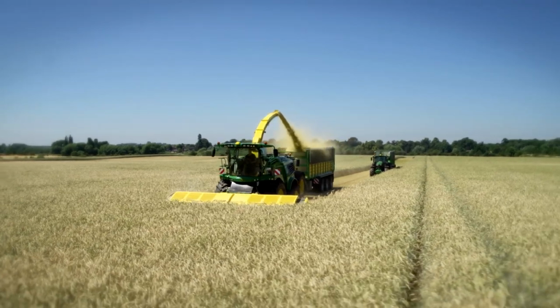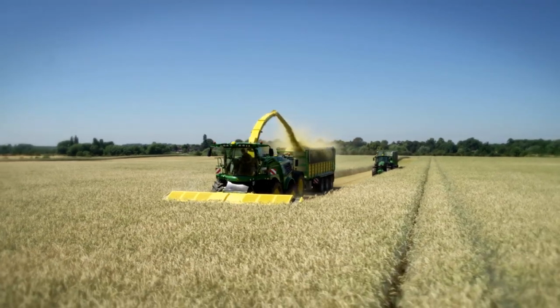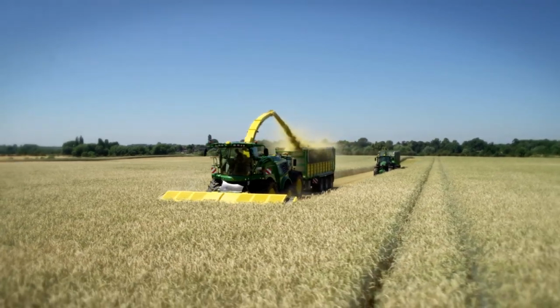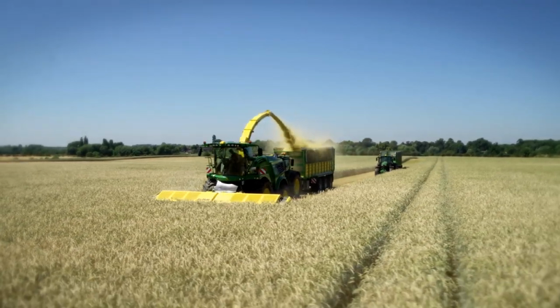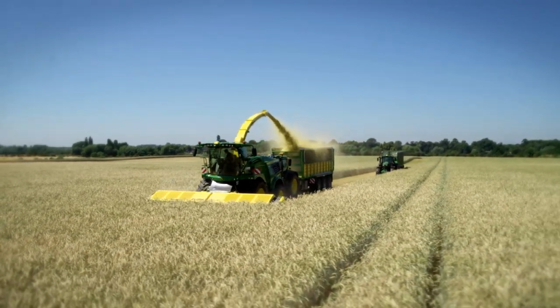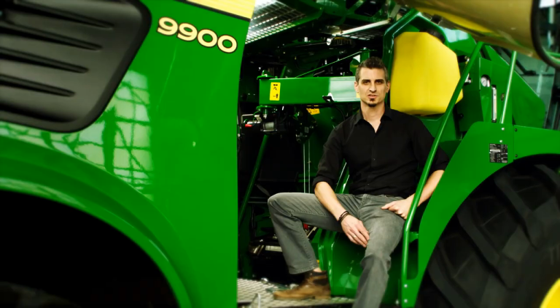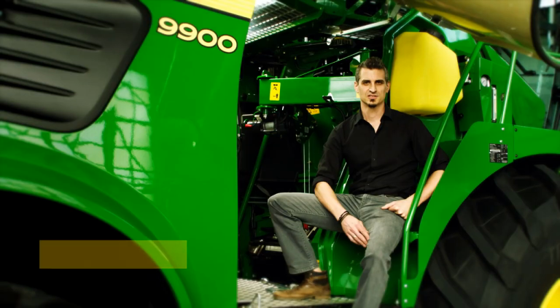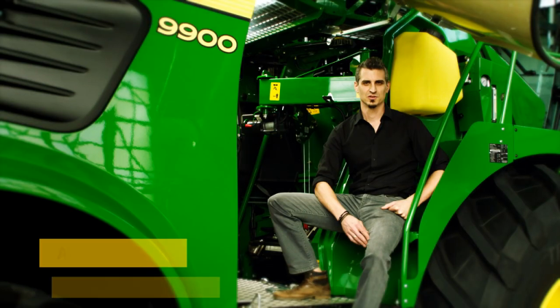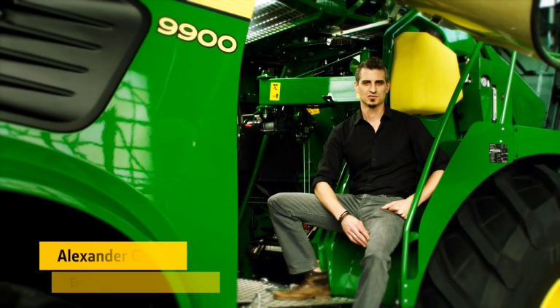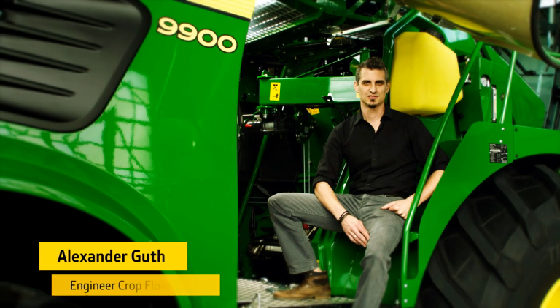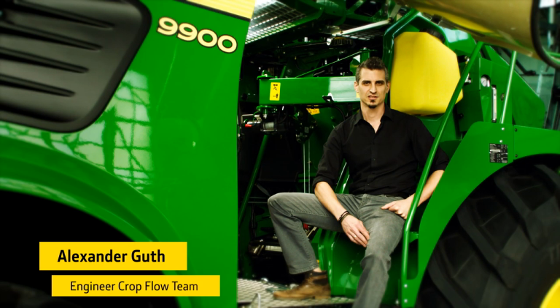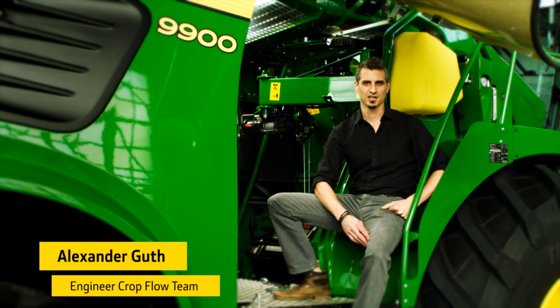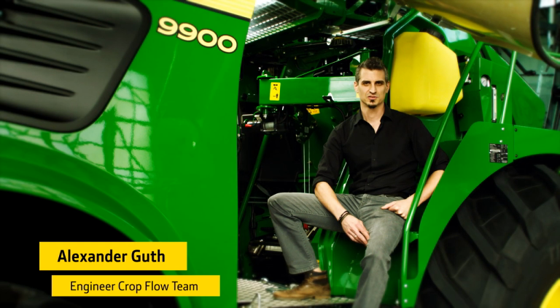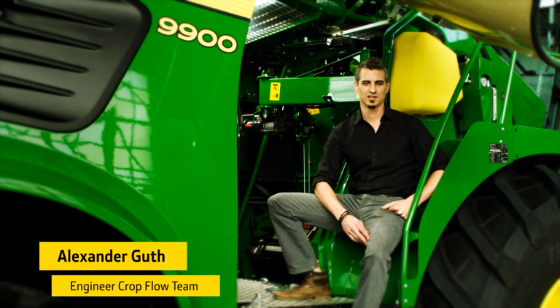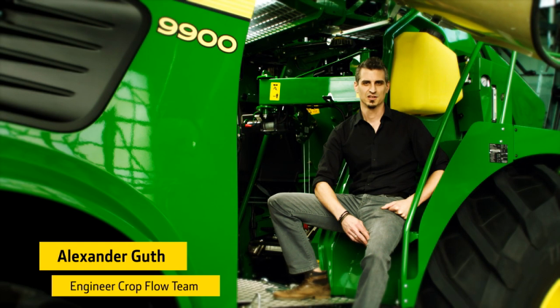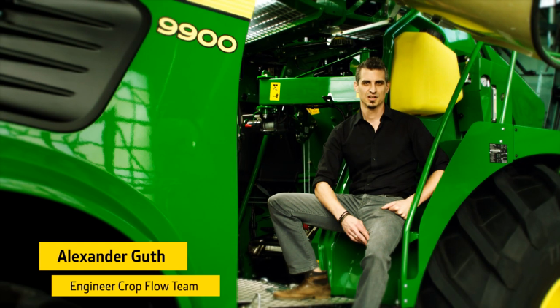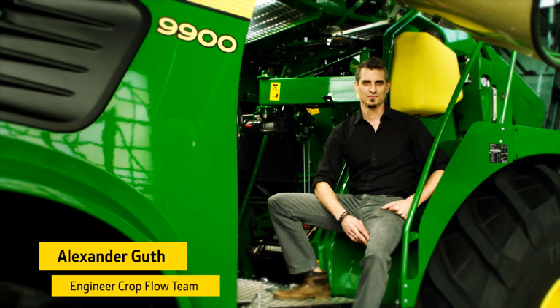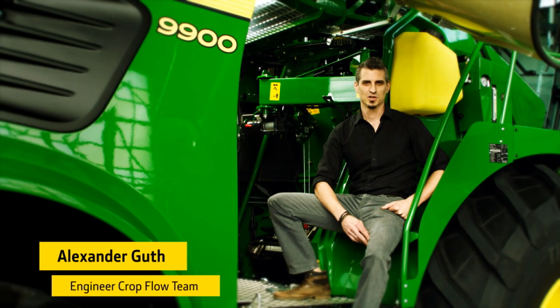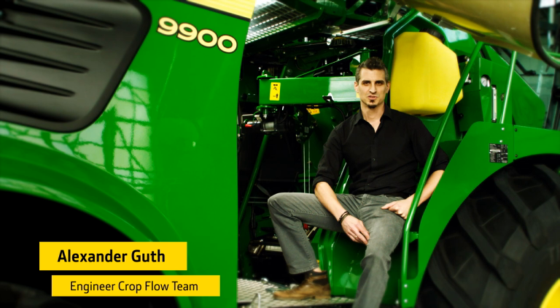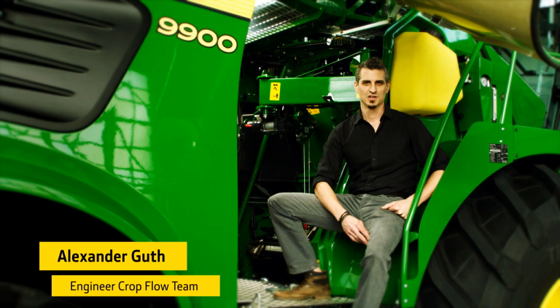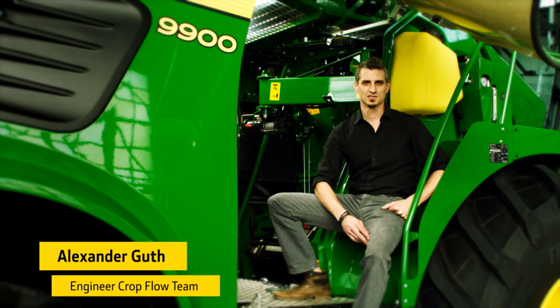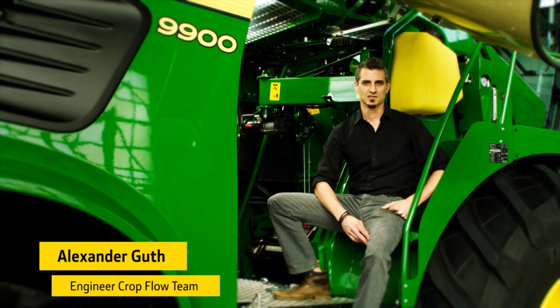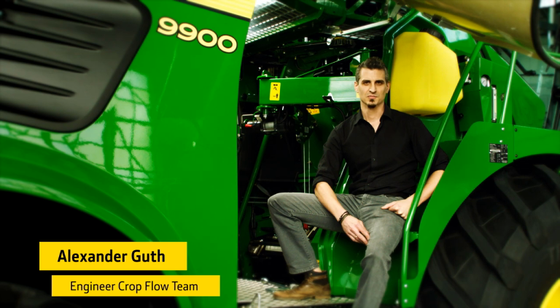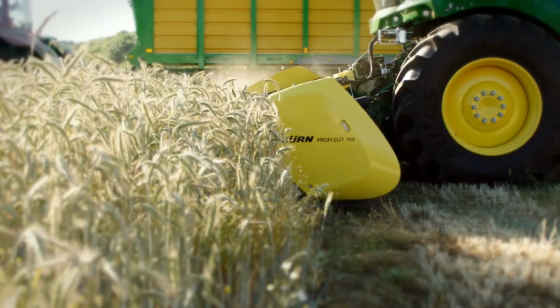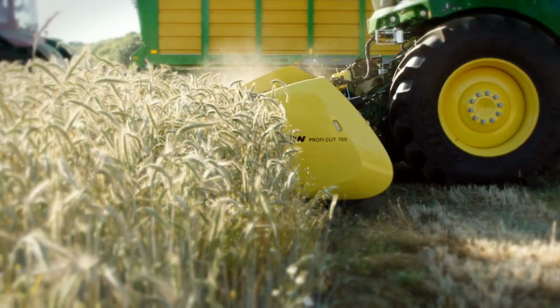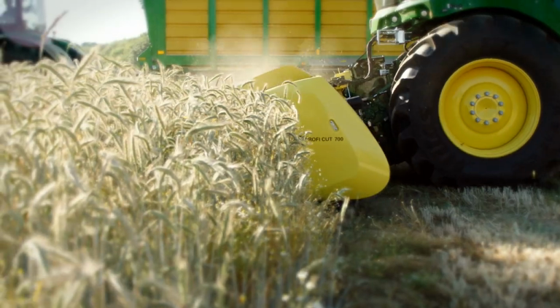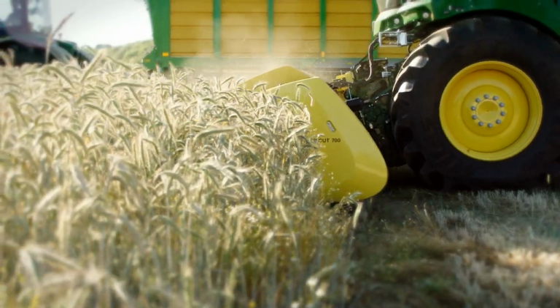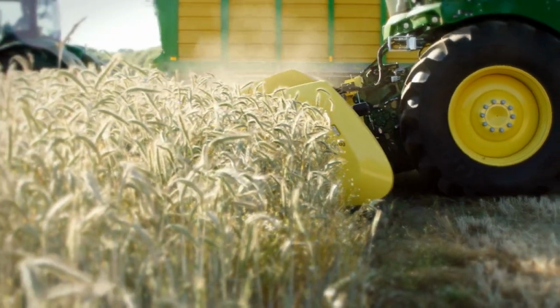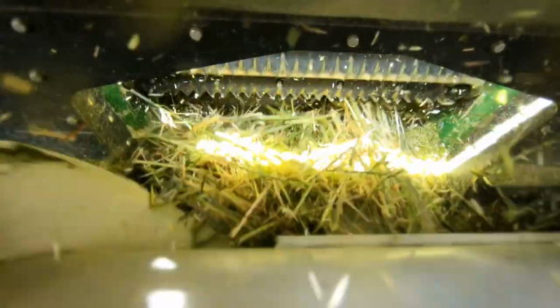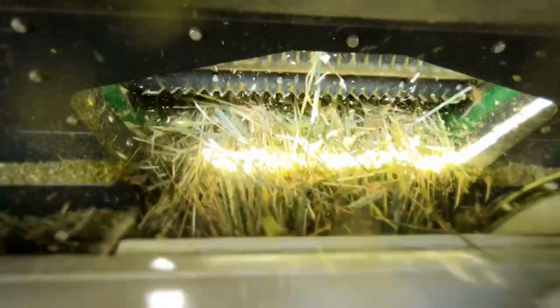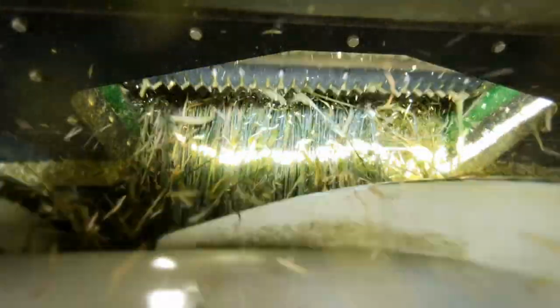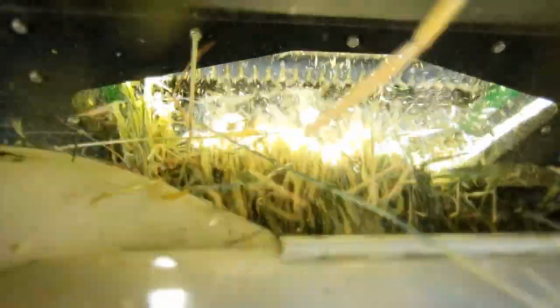As an example, we increased the knife drum speed and torque on the pre-press rolls to accommodate the higher throughput of the 9000 Series.